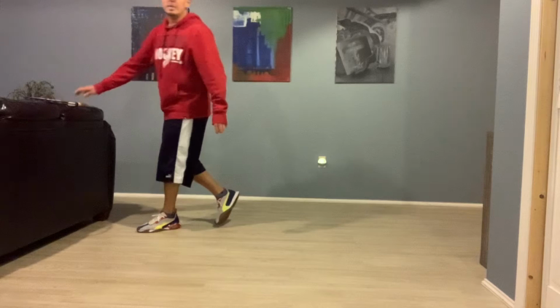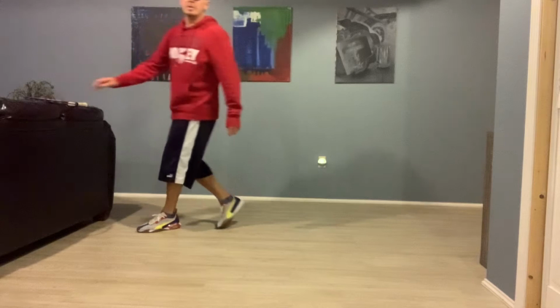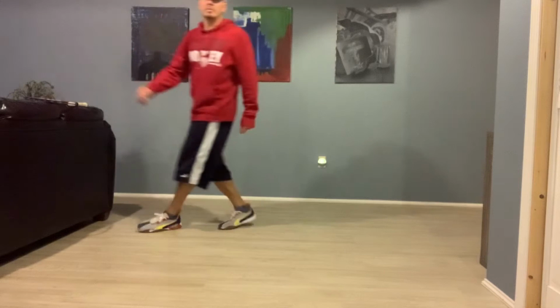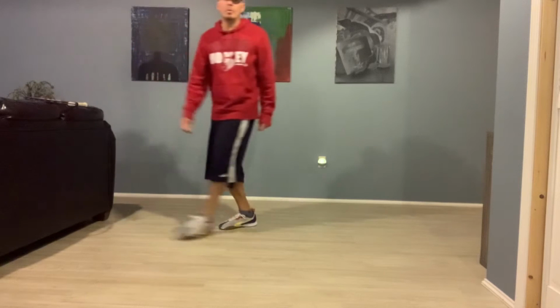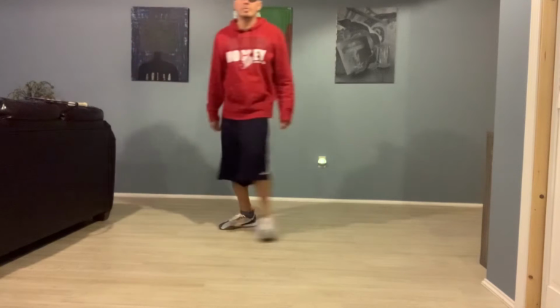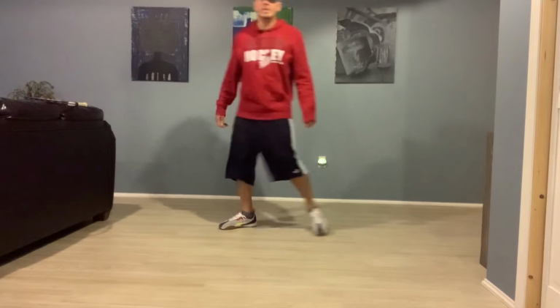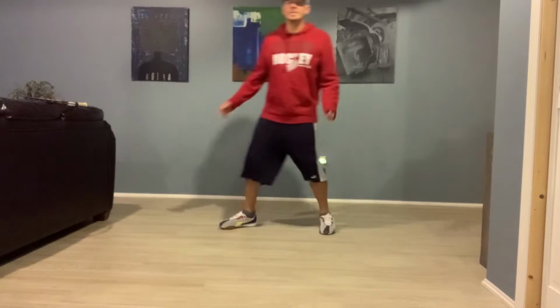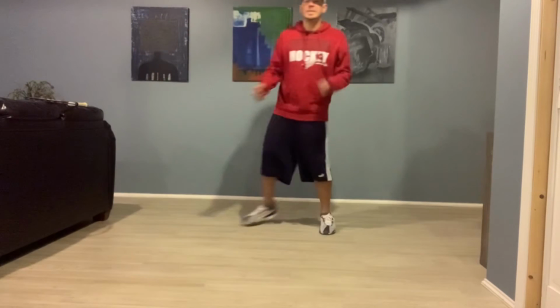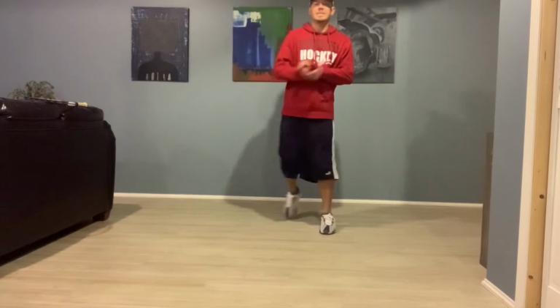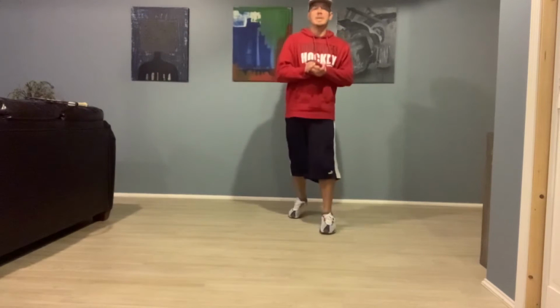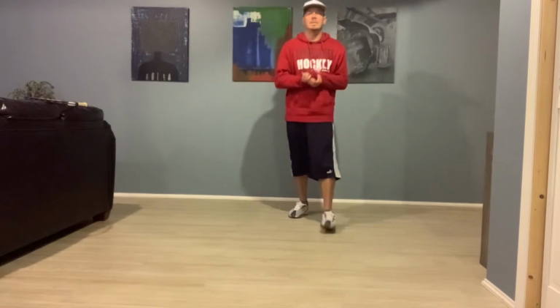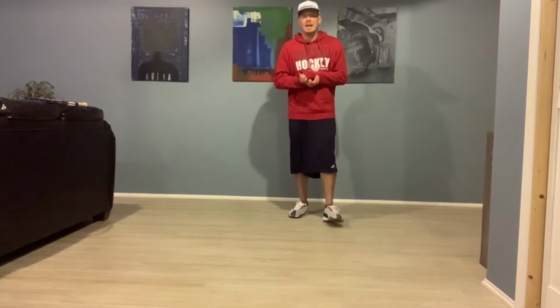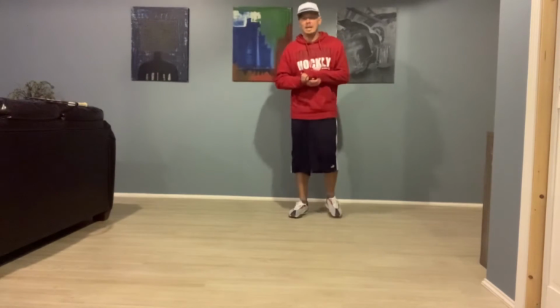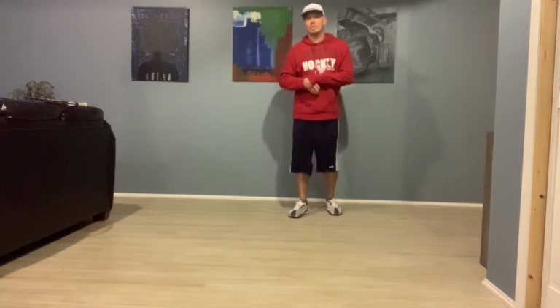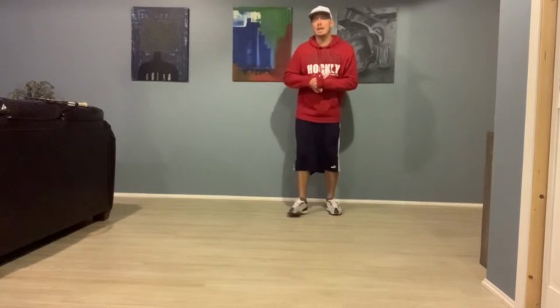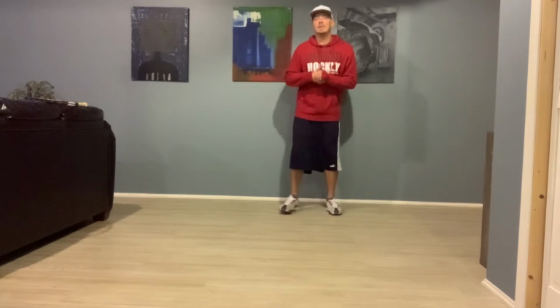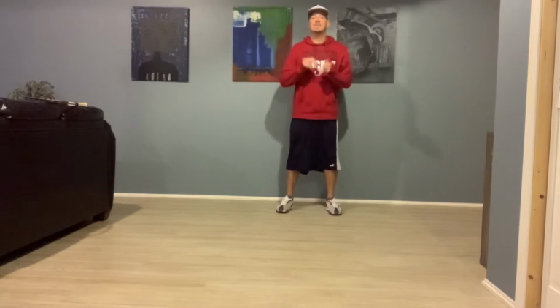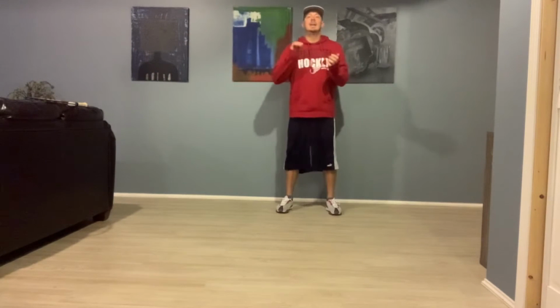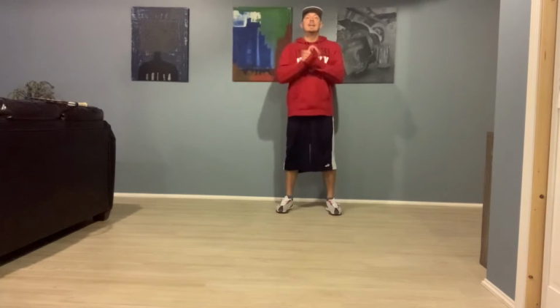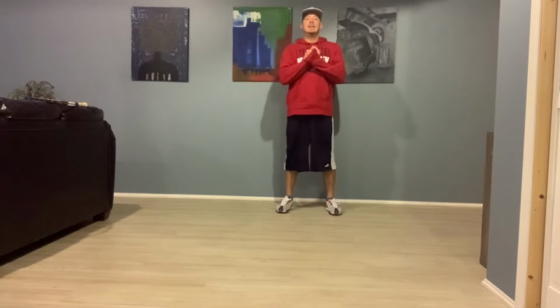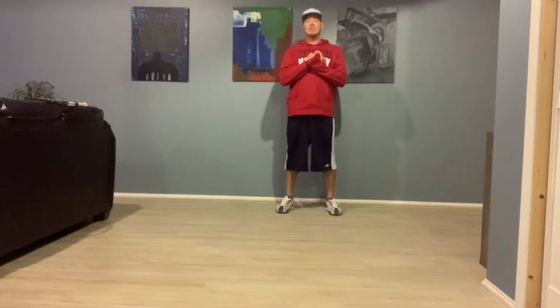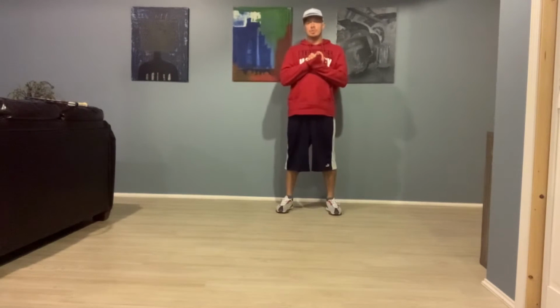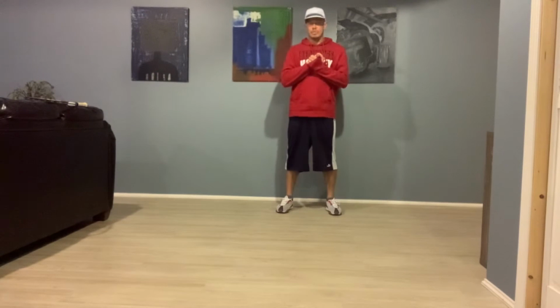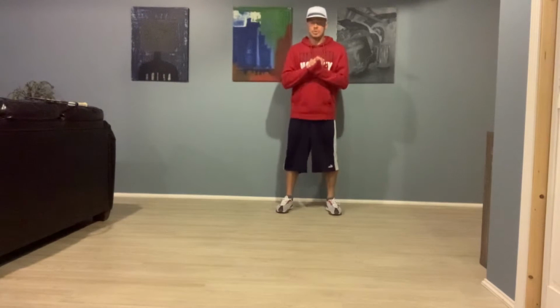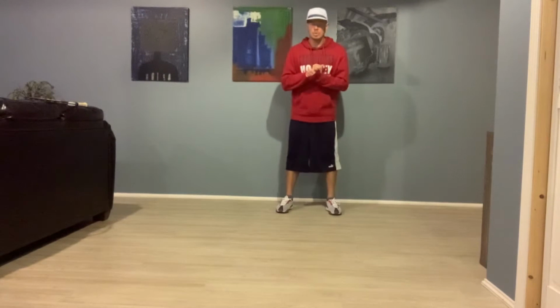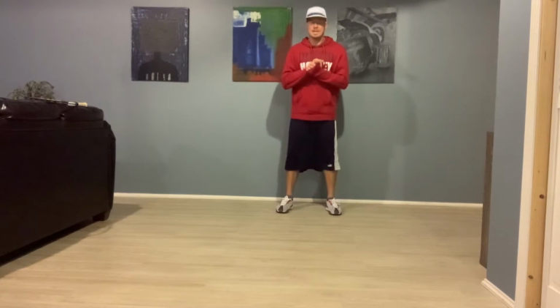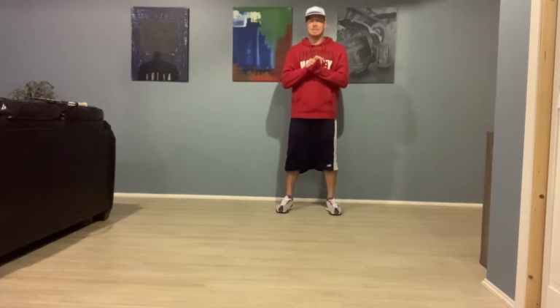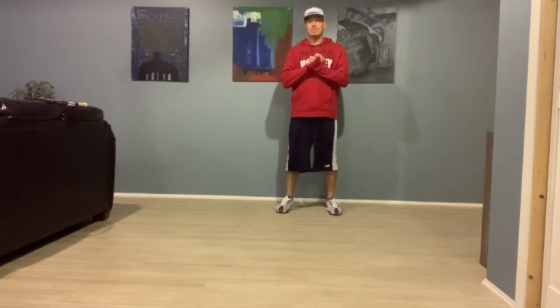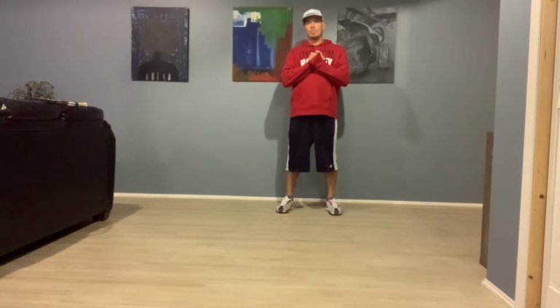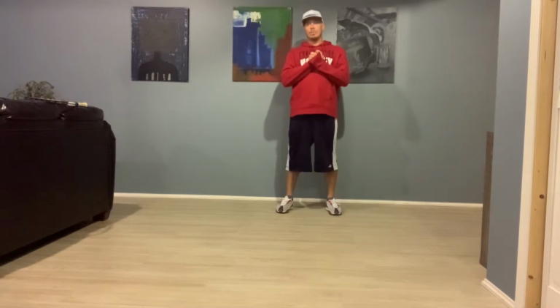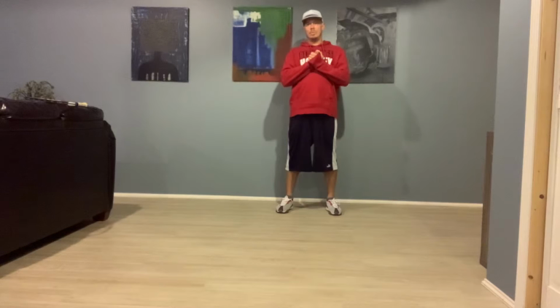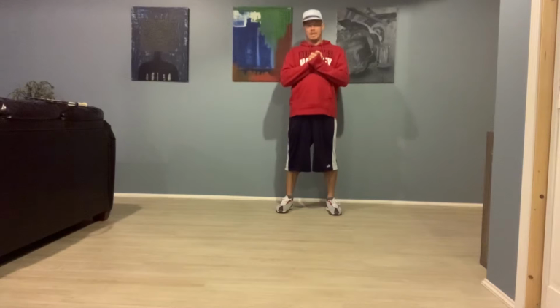Third, fourth, fifth, sixth, seventh, eighth graders, here is your virtual lesson for the week.